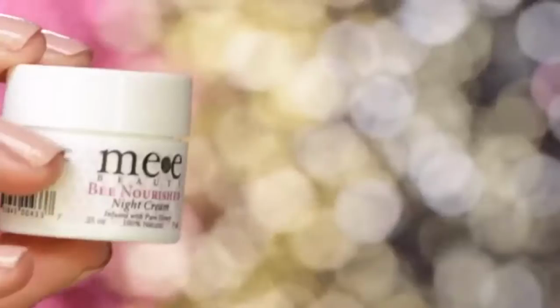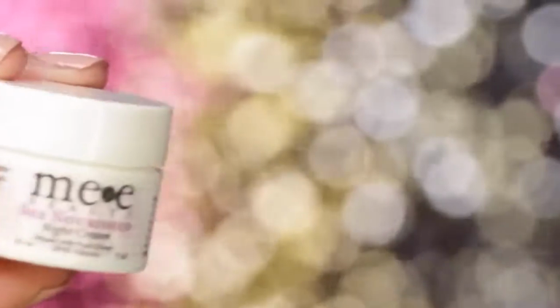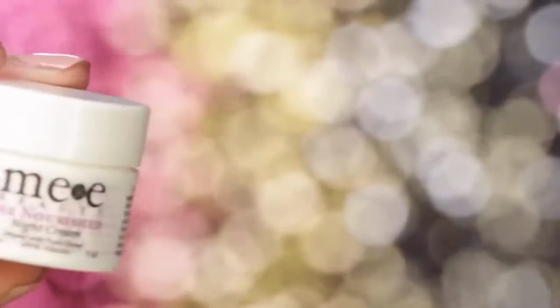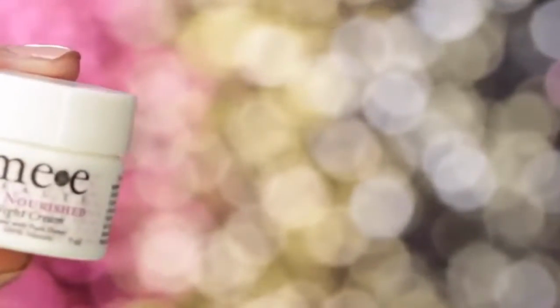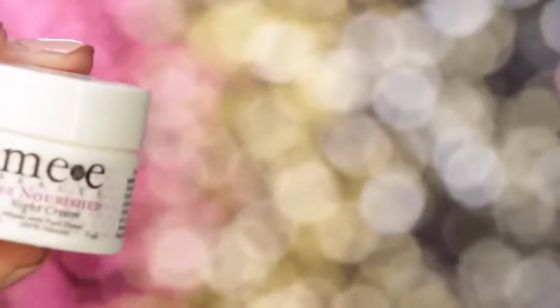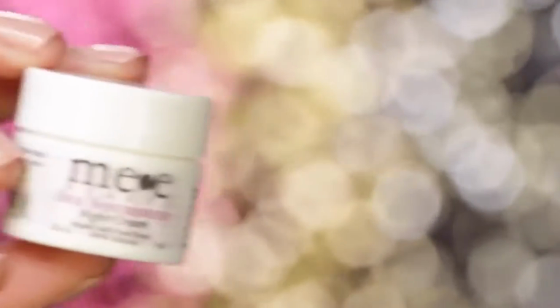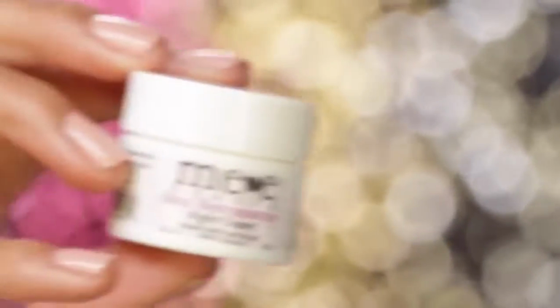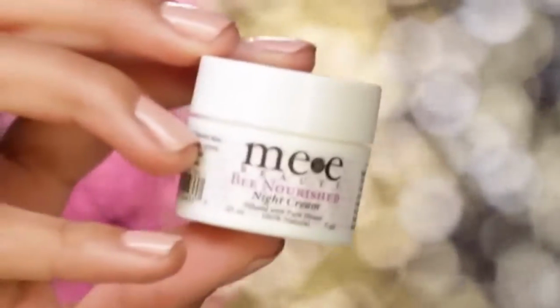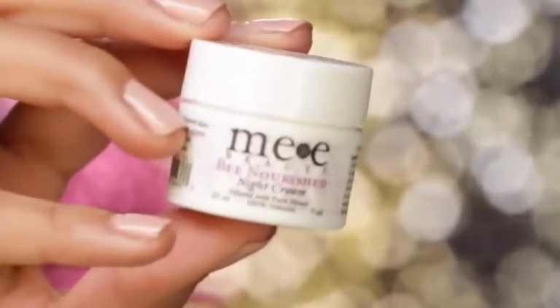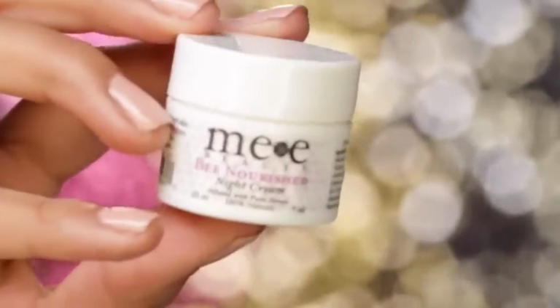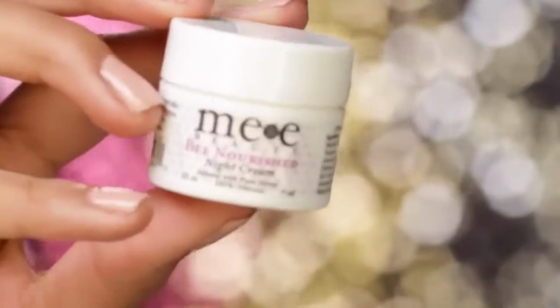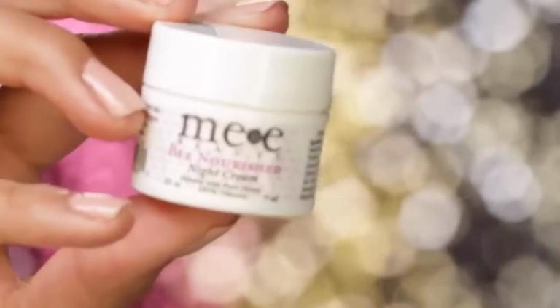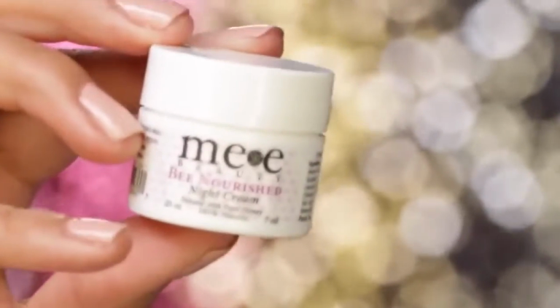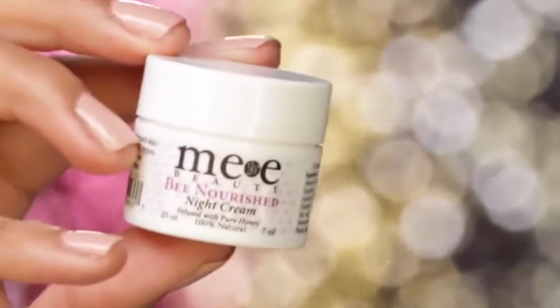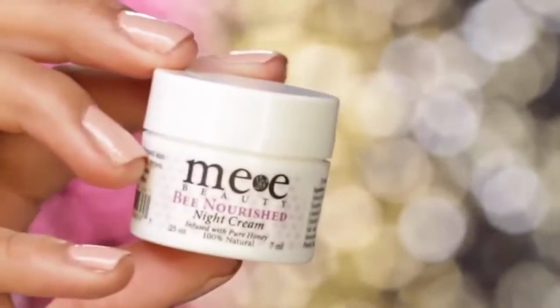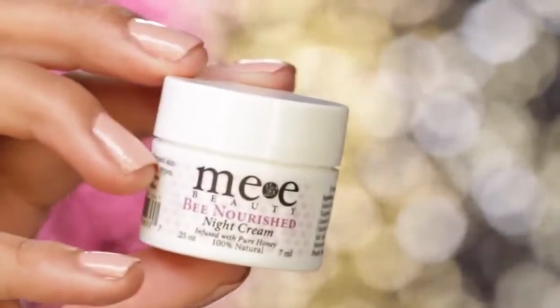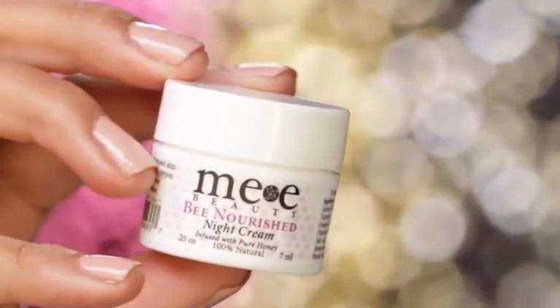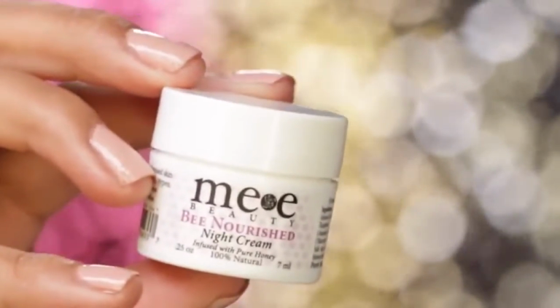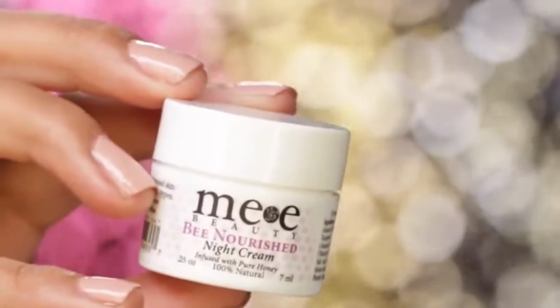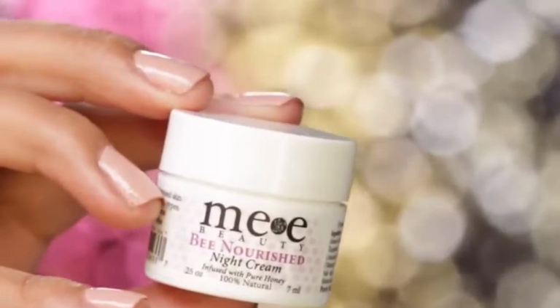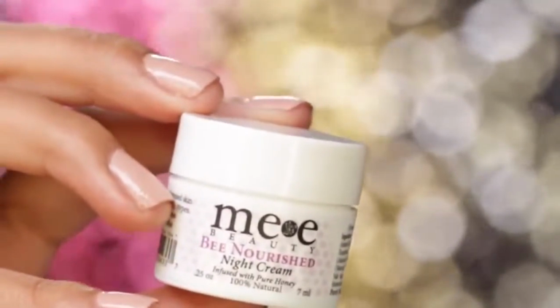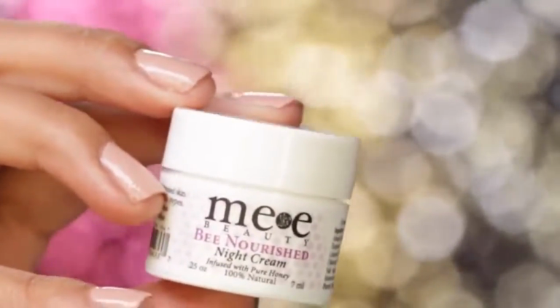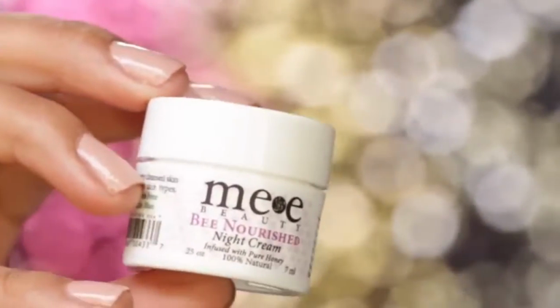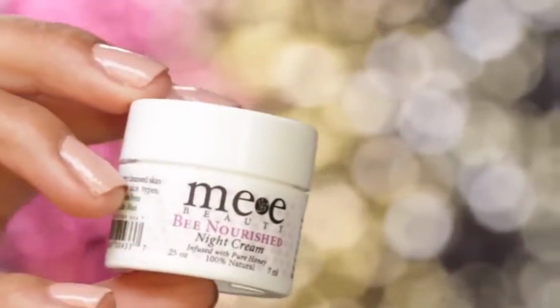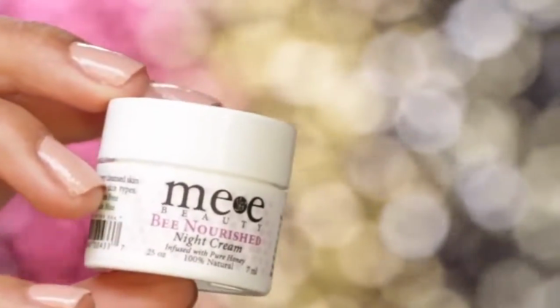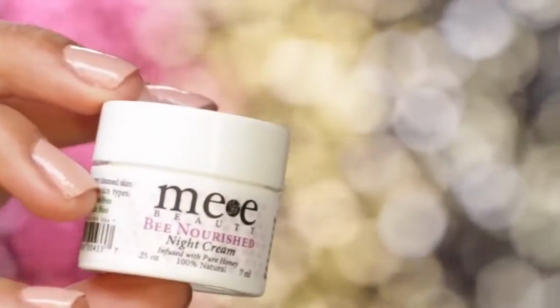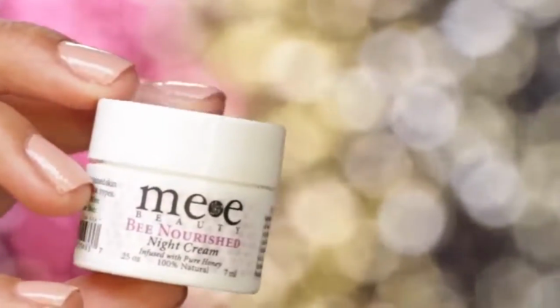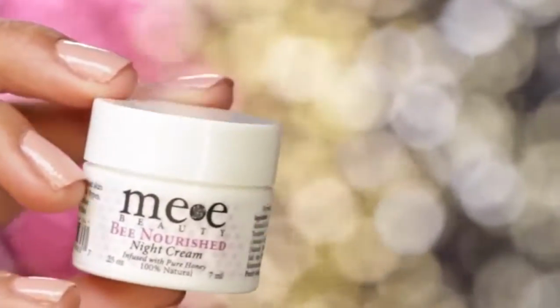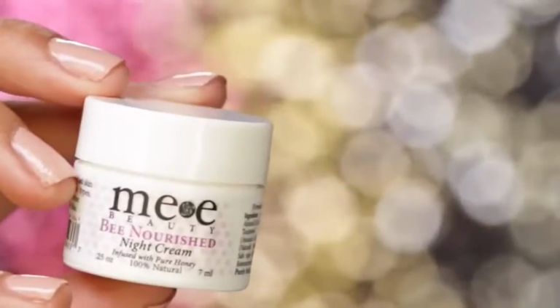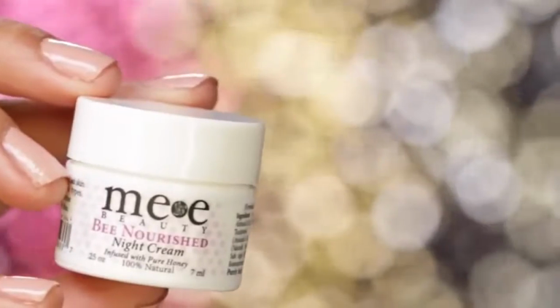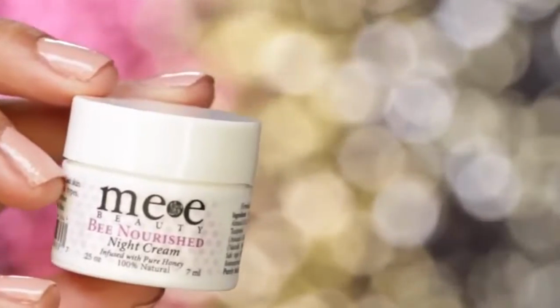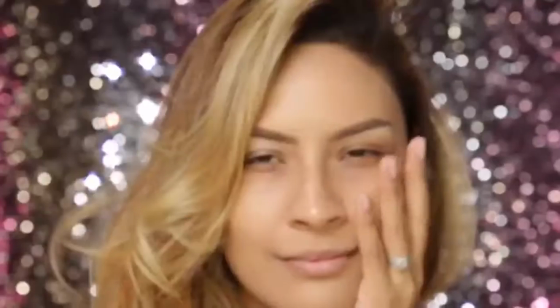The night before a big event, I always apply a night cream just to replenish my skin. This one is by Me Beauty.